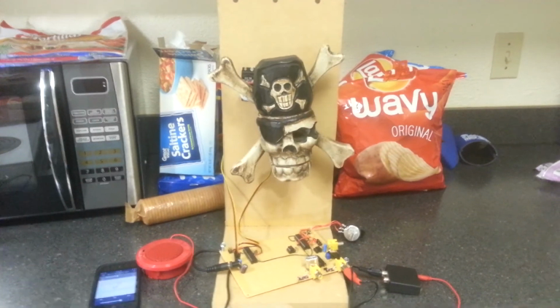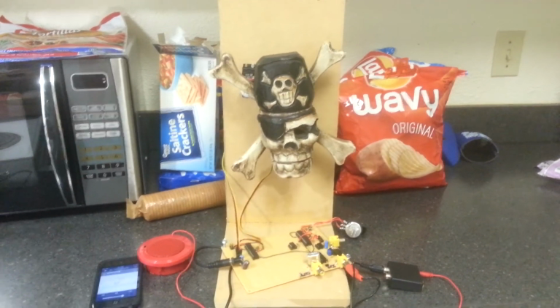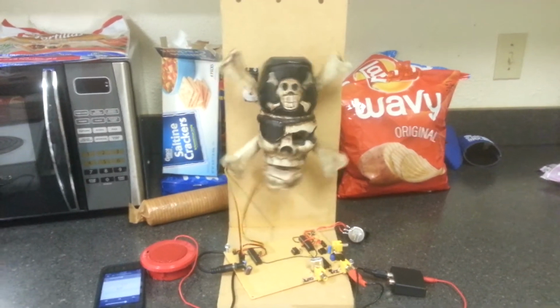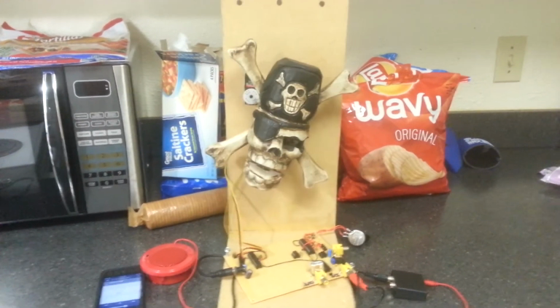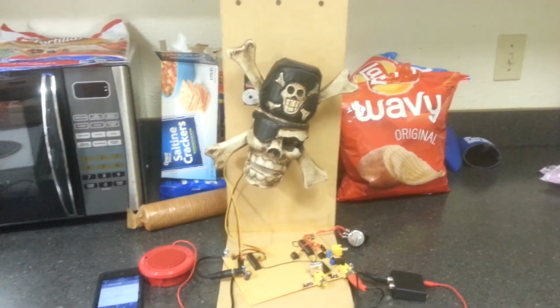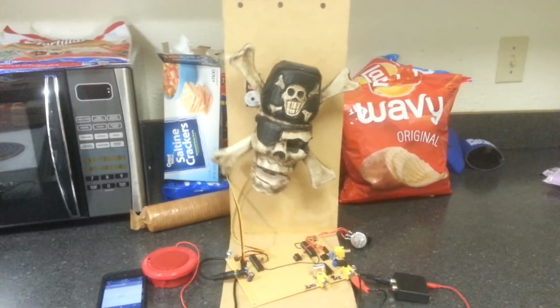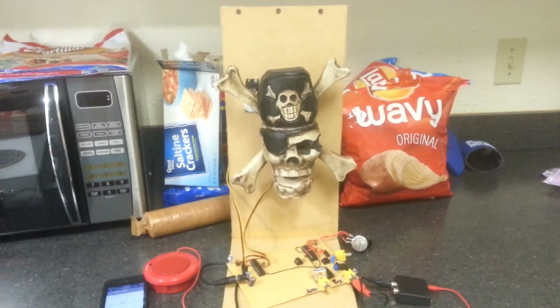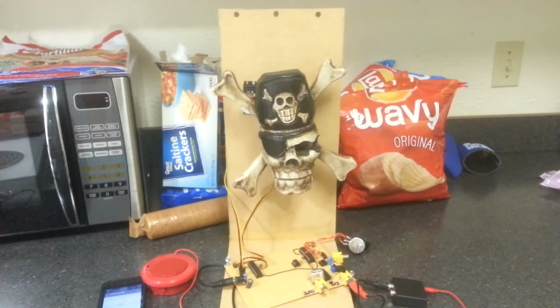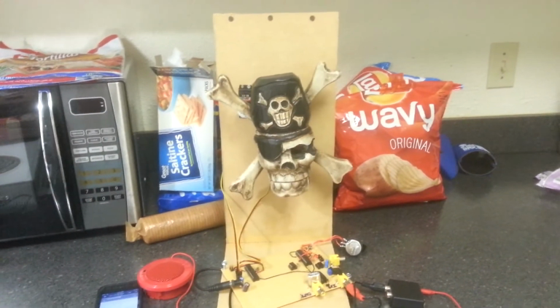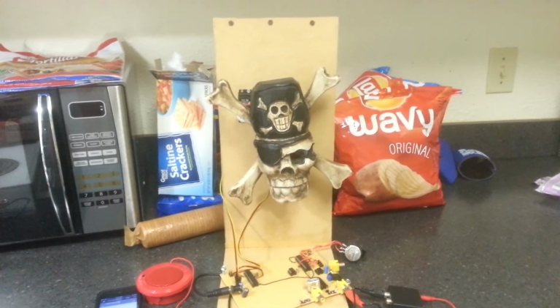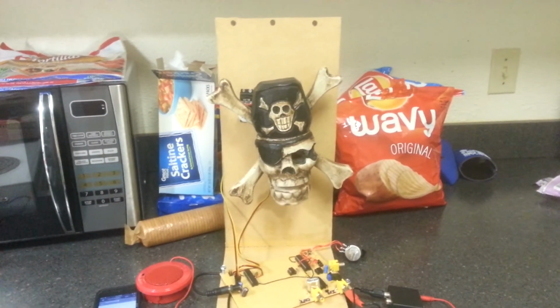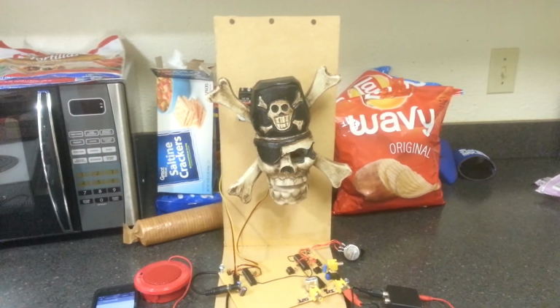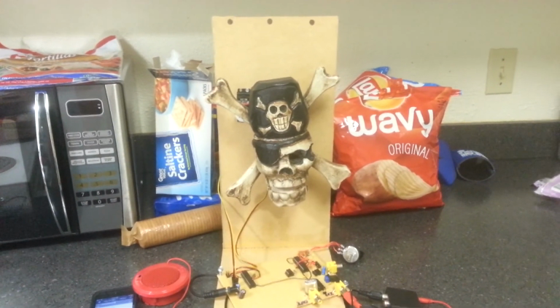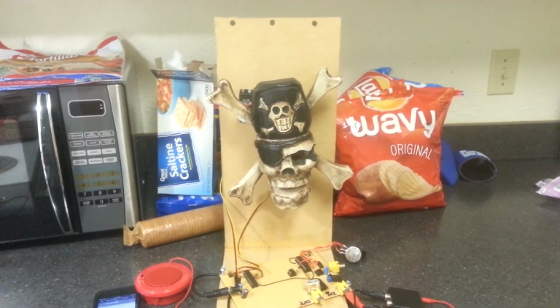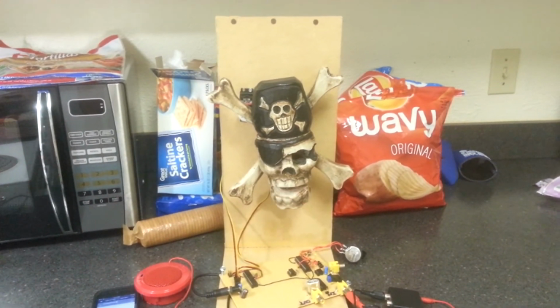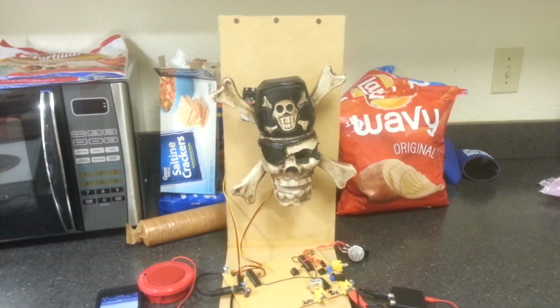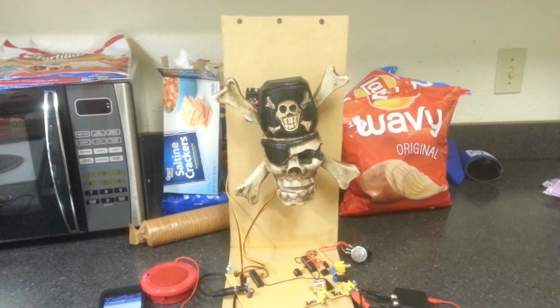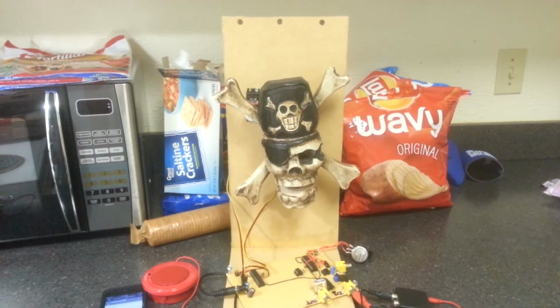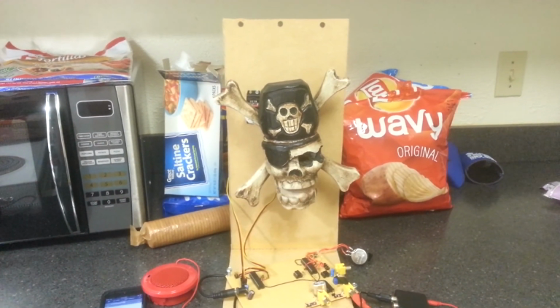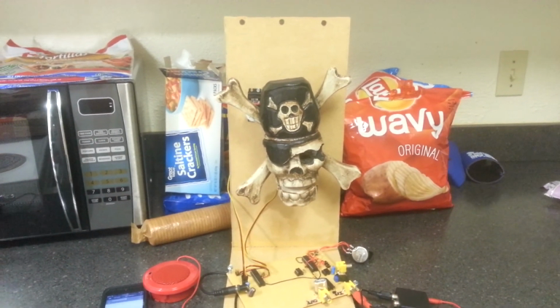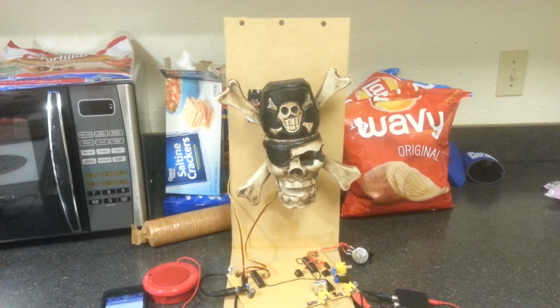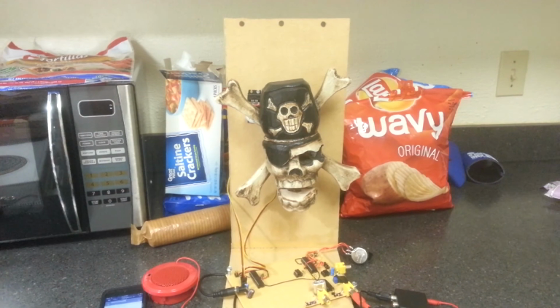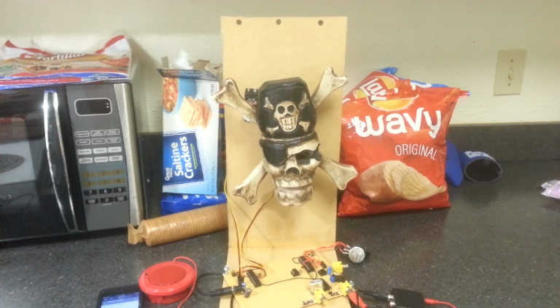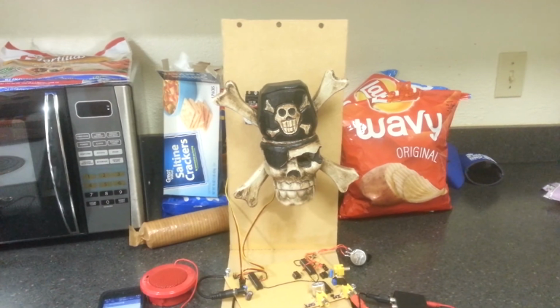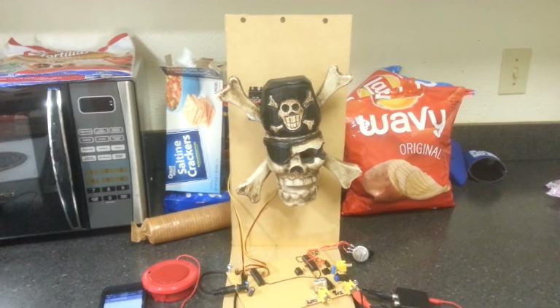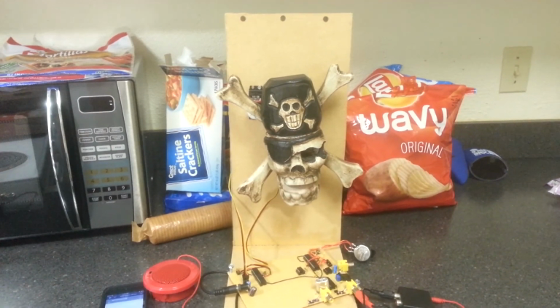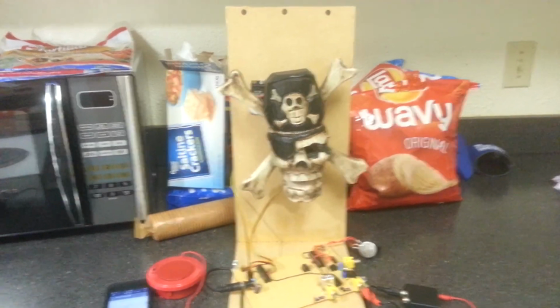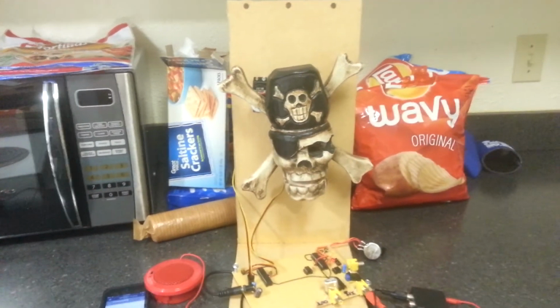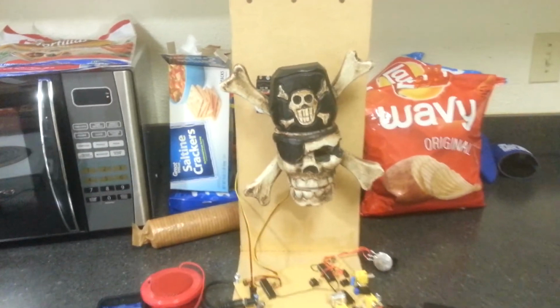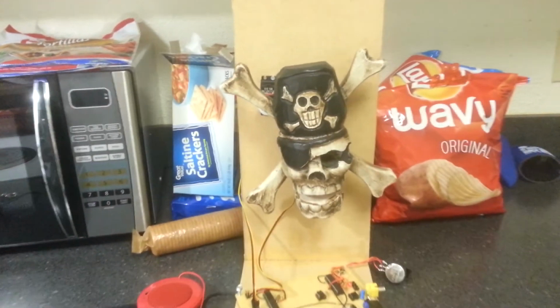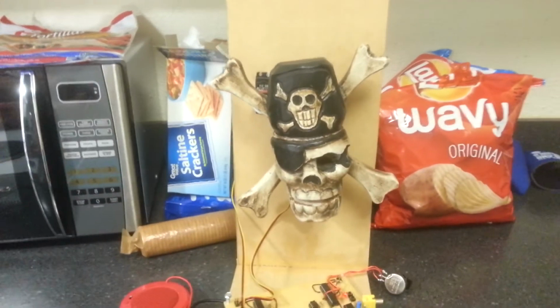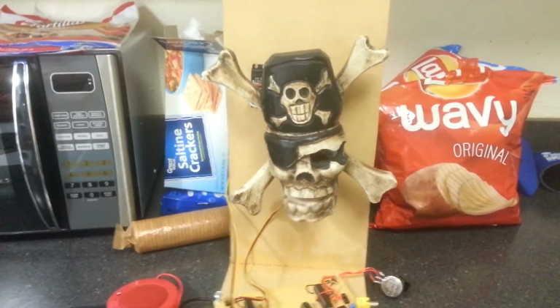There are a couple of glitches, but for the most part it's working pretty smoothly.